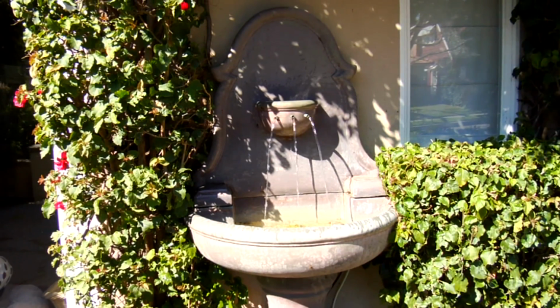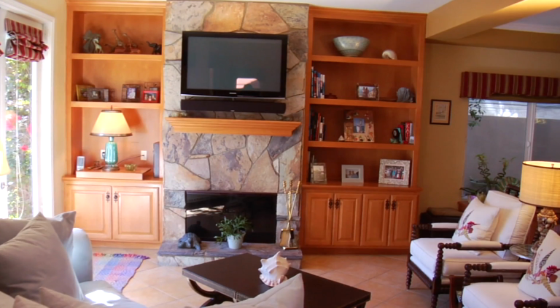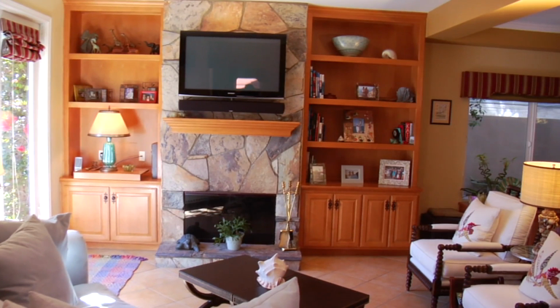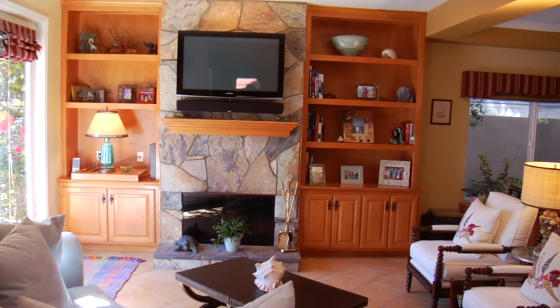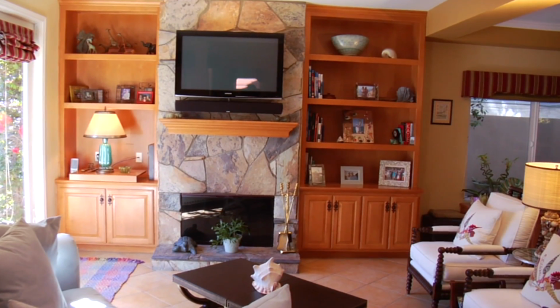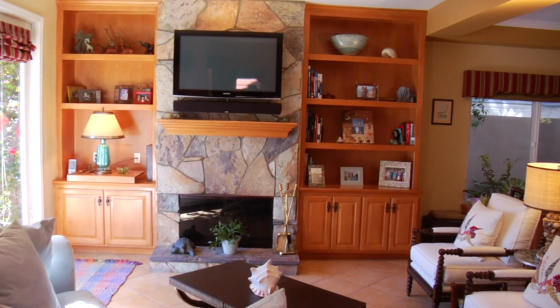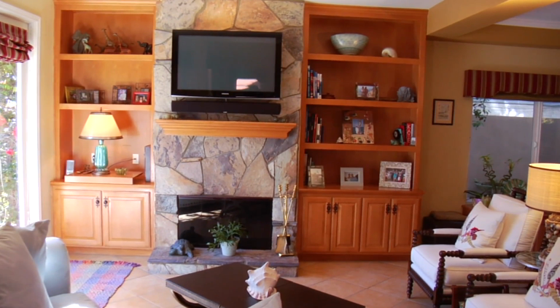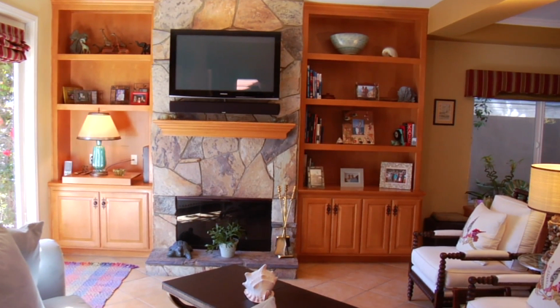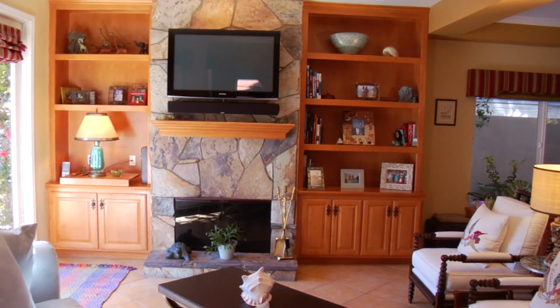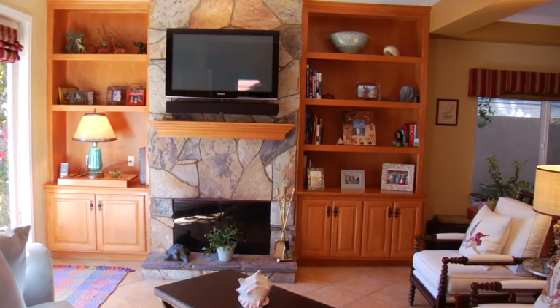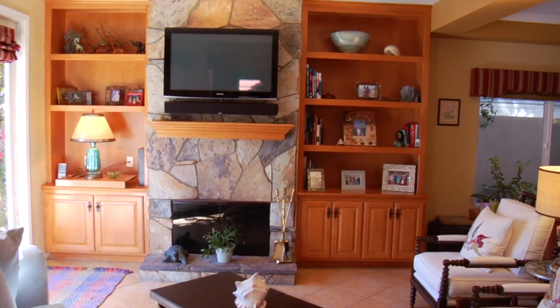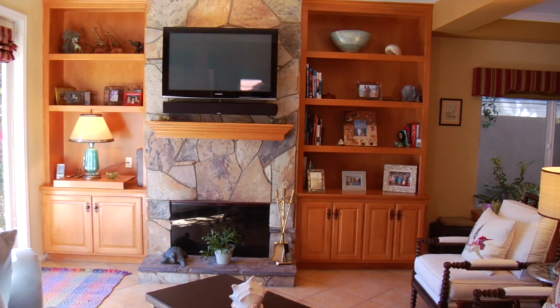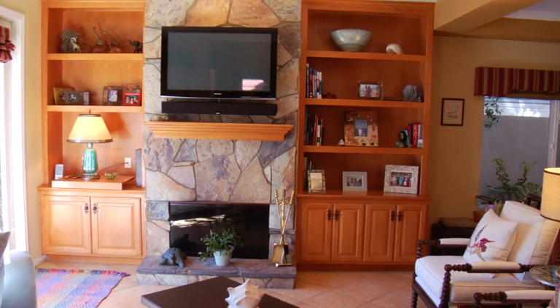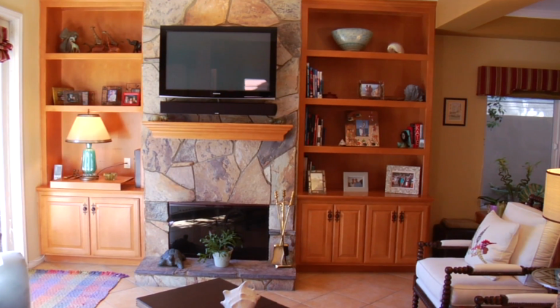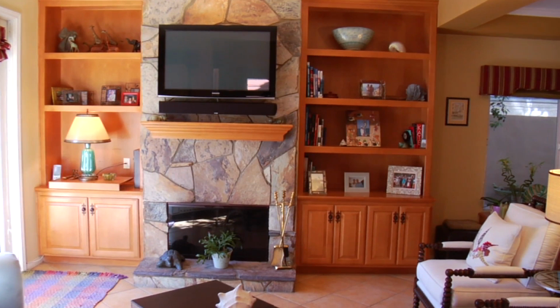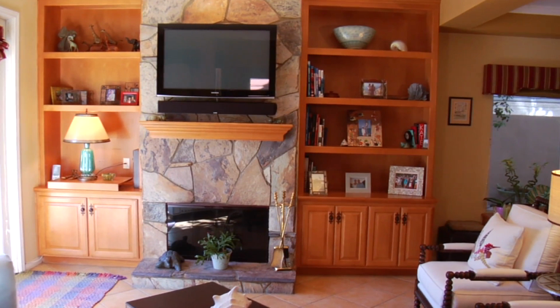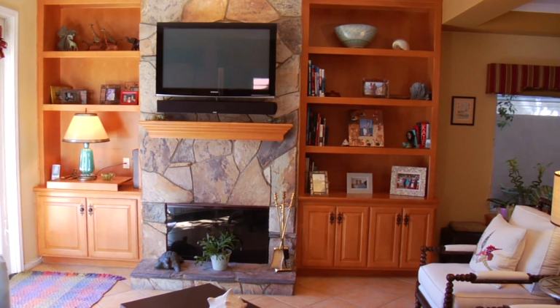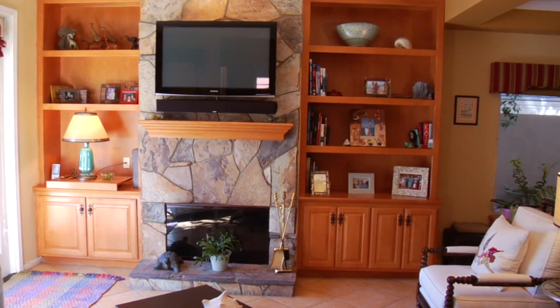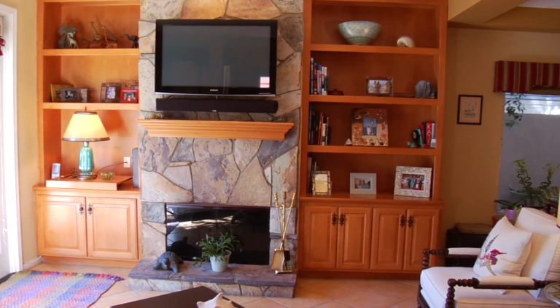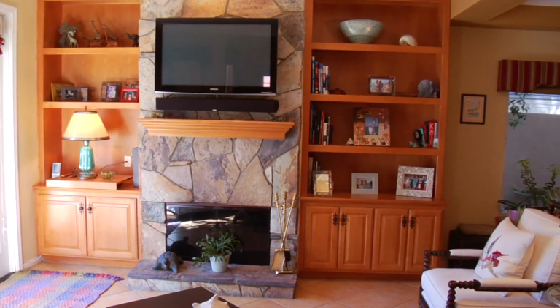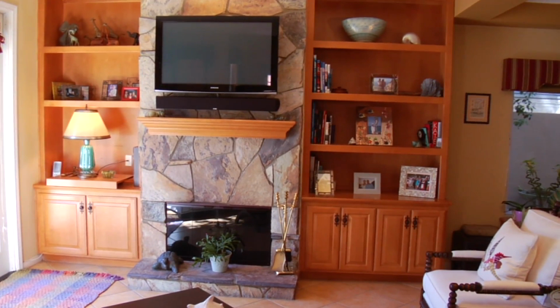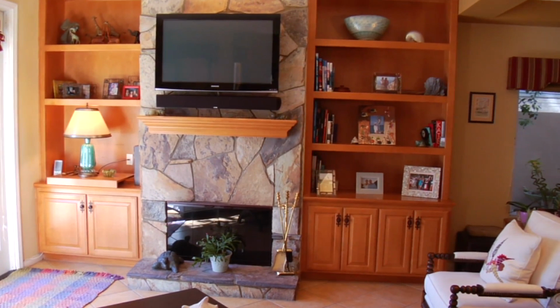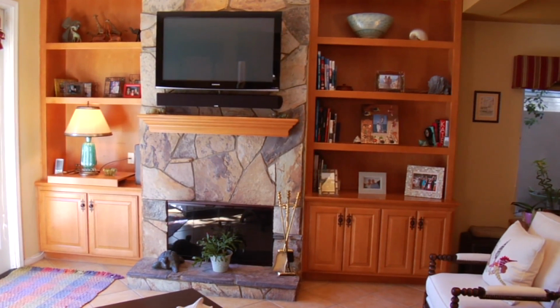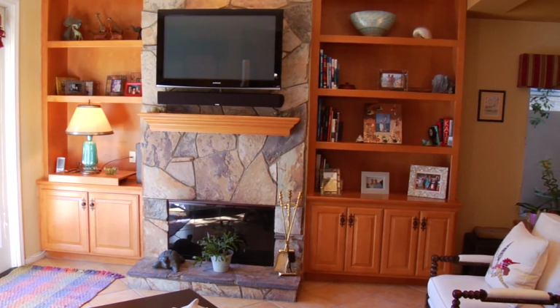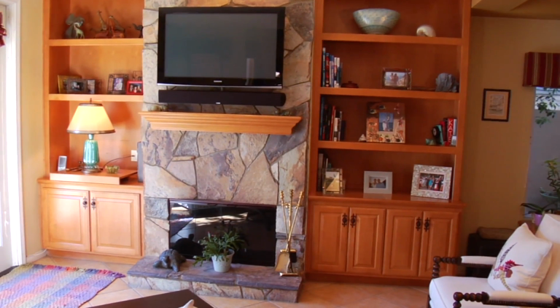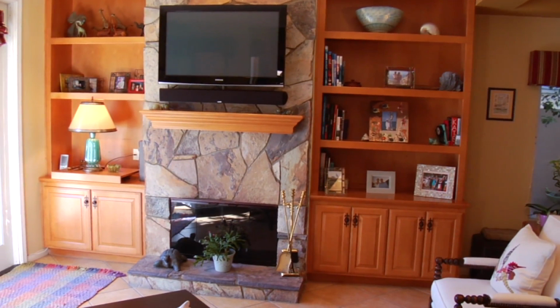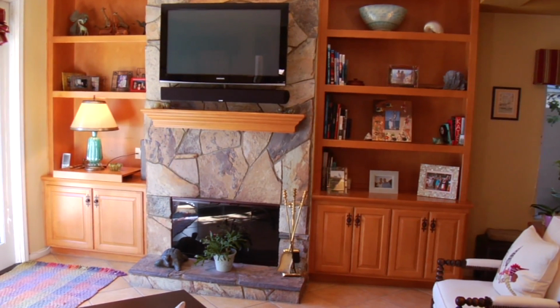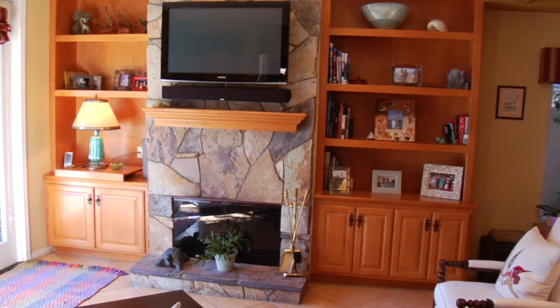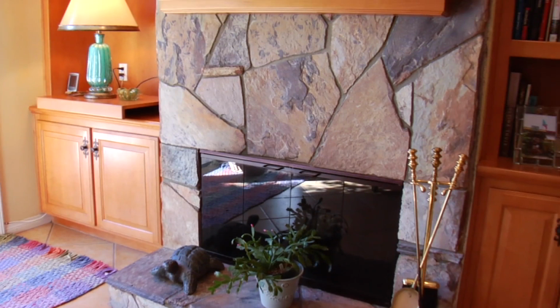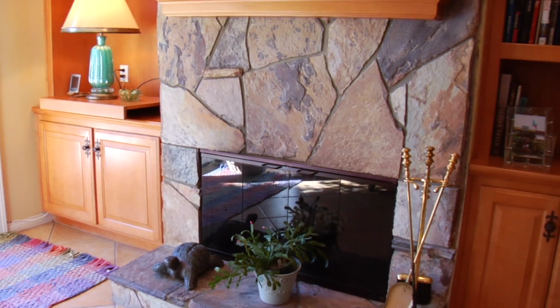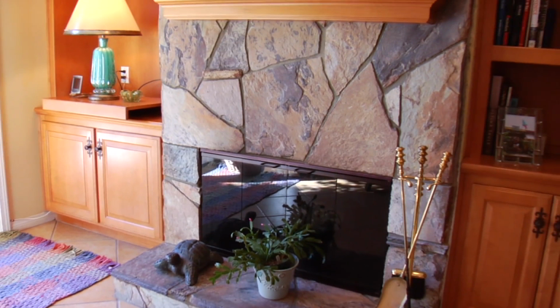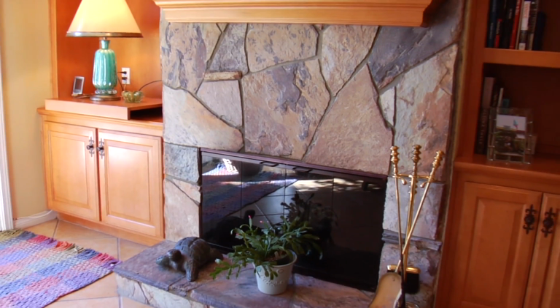Beautiful two-story entrance leads to a spacious living room with built-in bookcase and slate fireplace with mantle.